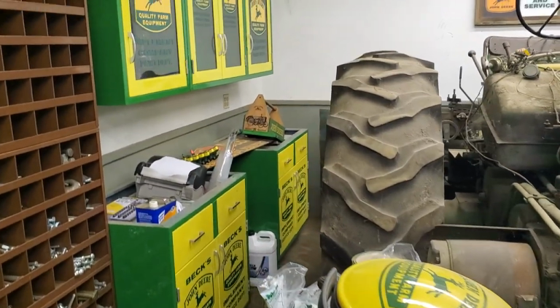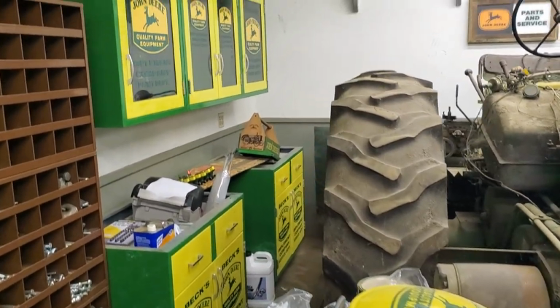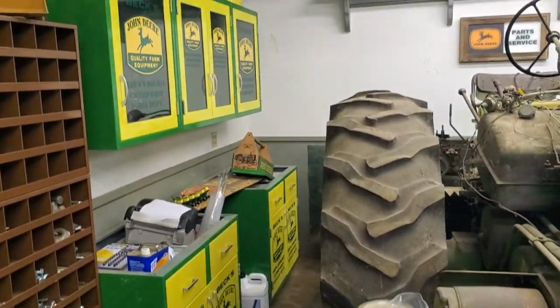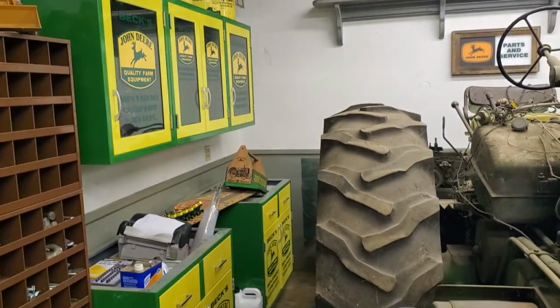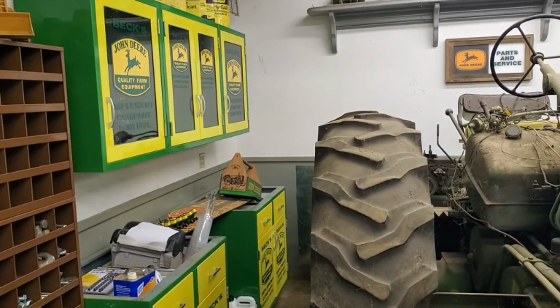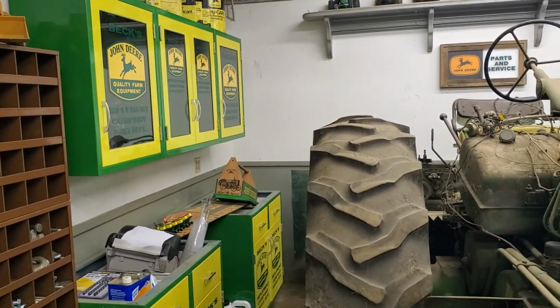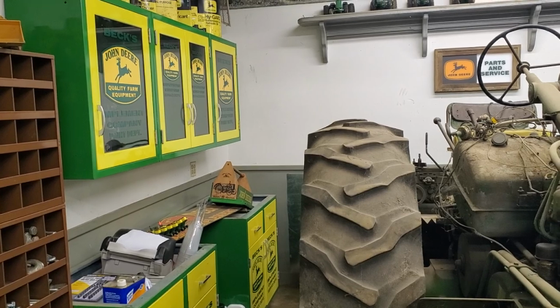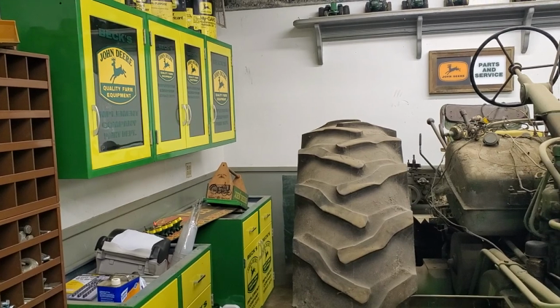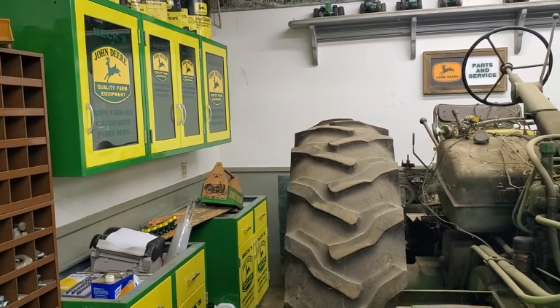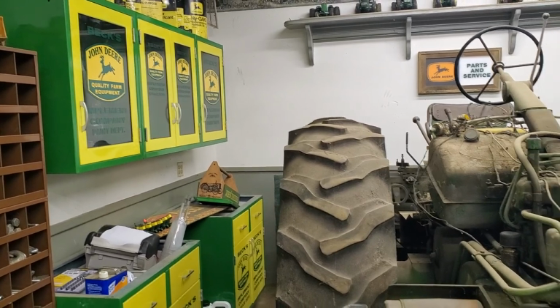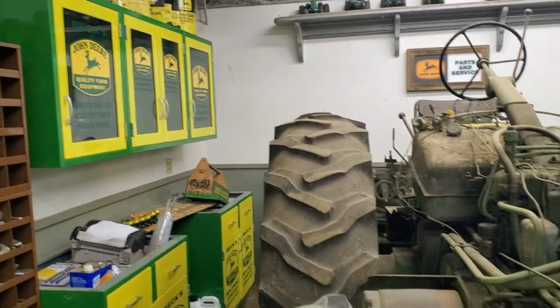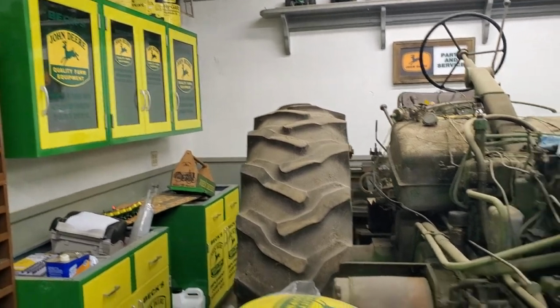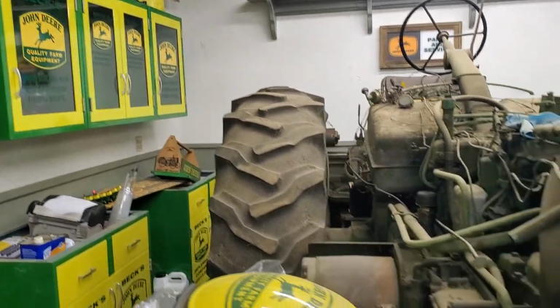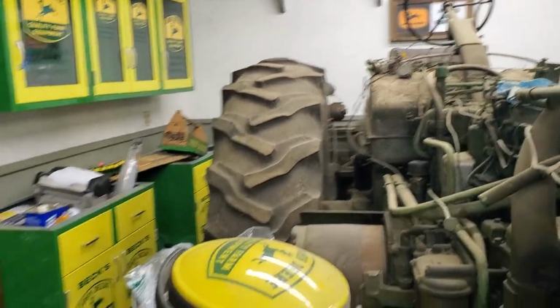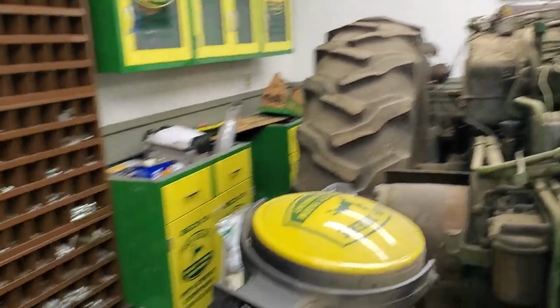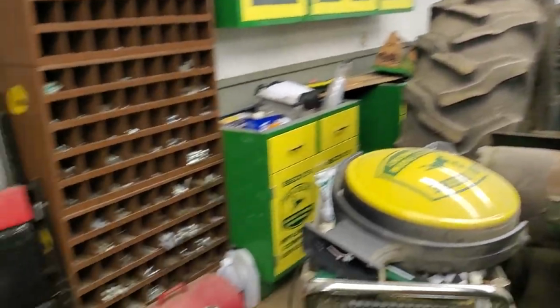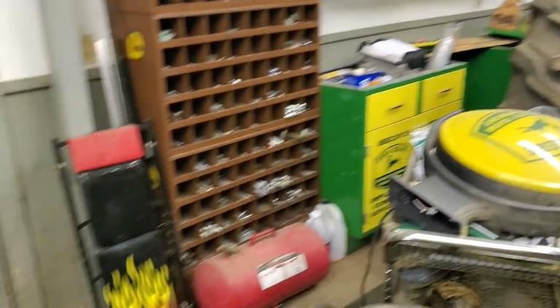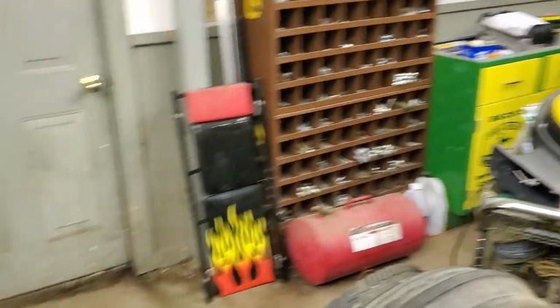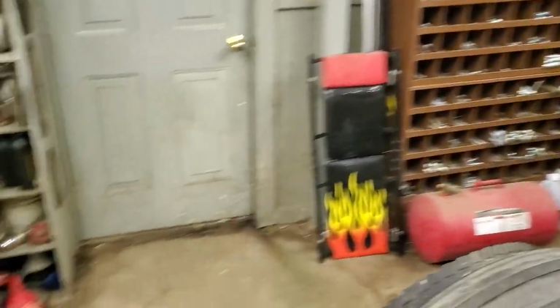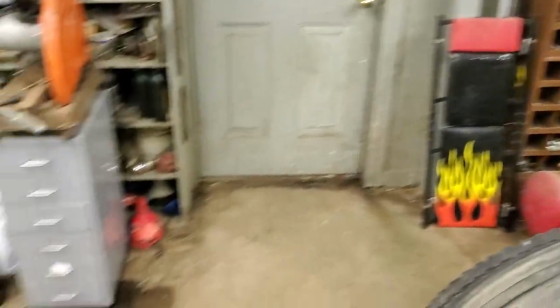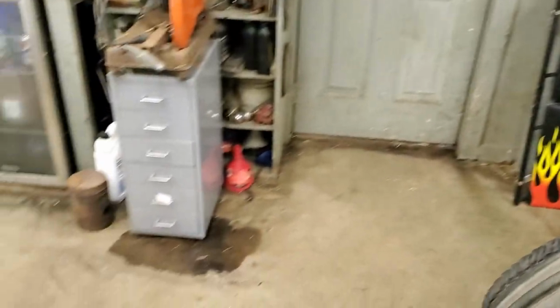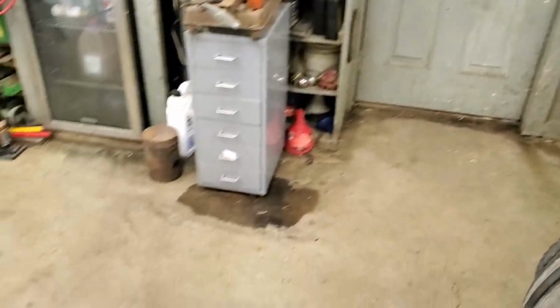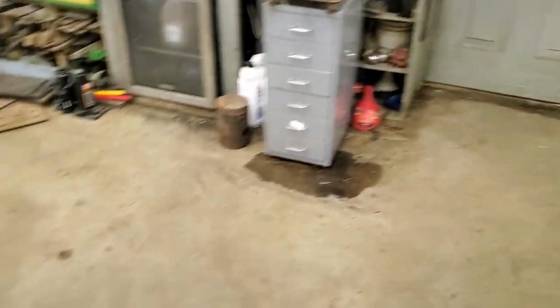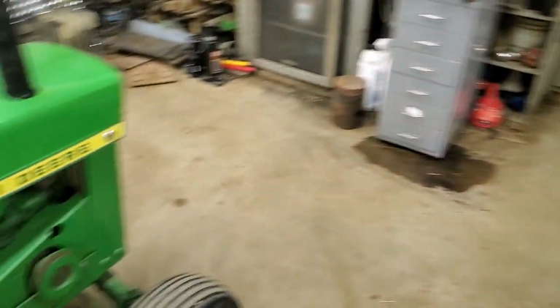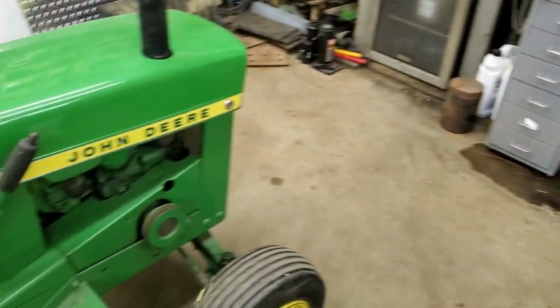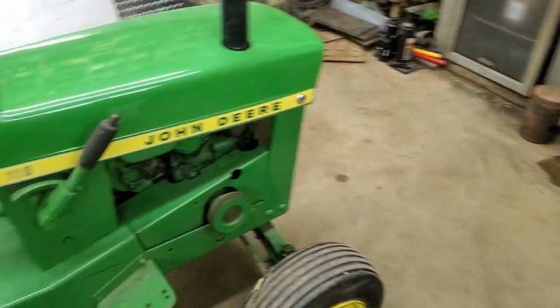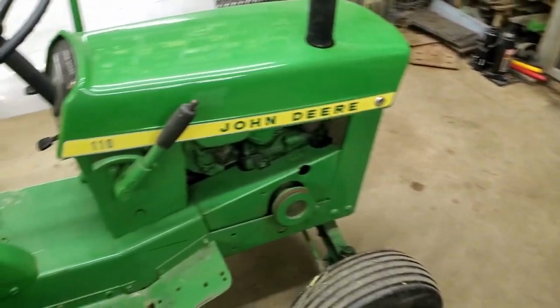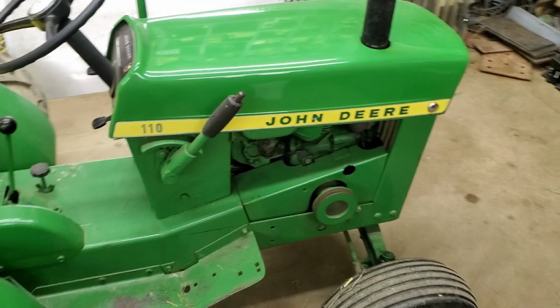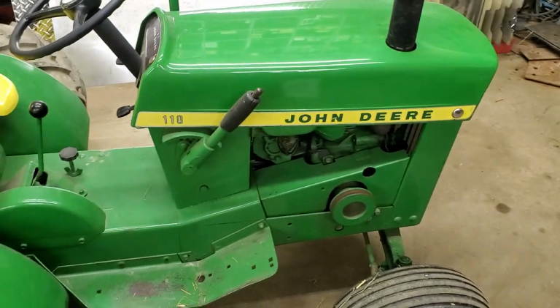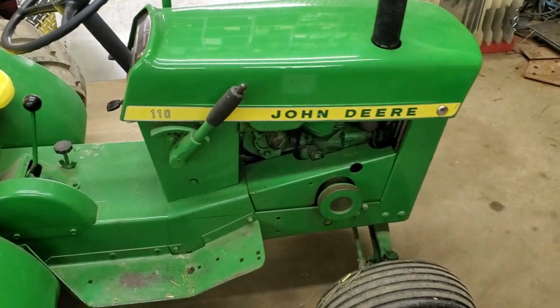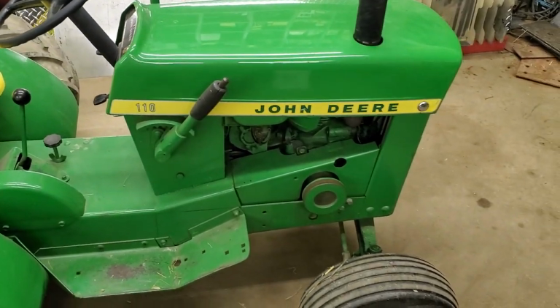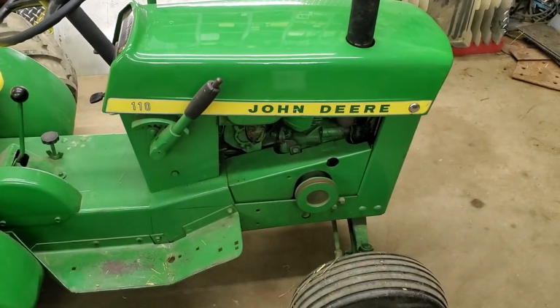A couple more cabinets we sprayed up. Nice little 110.